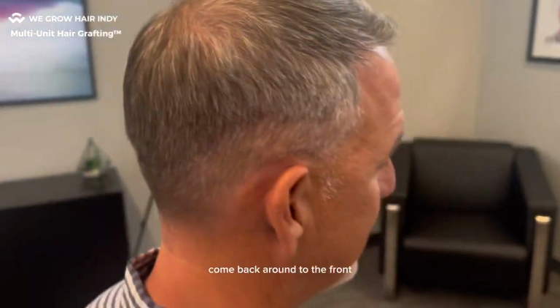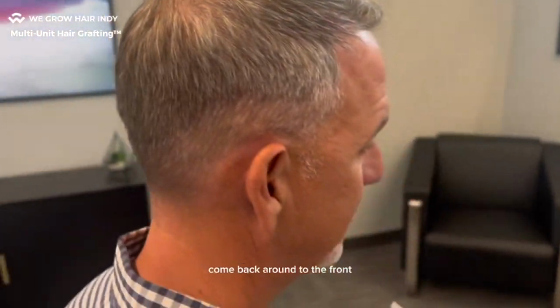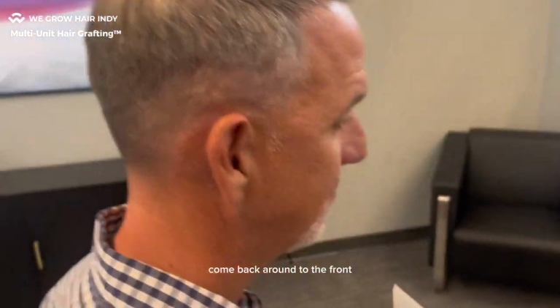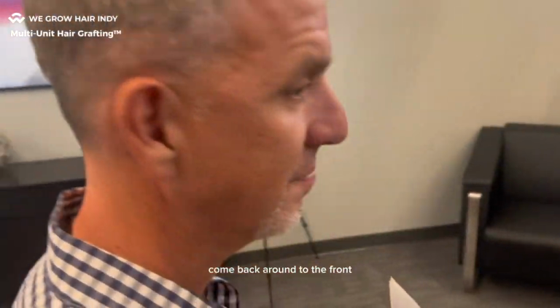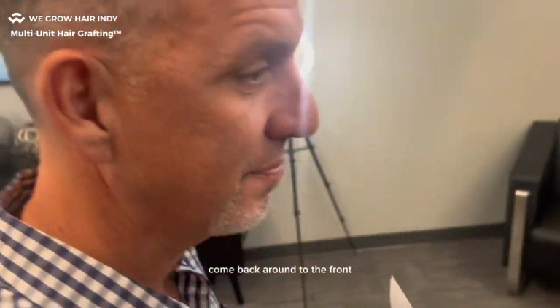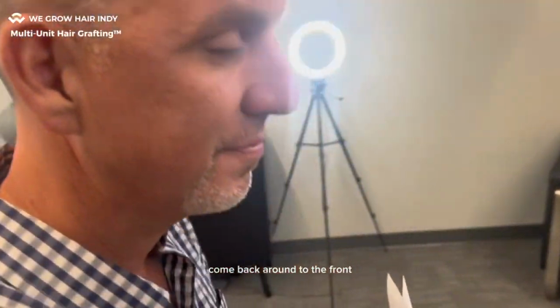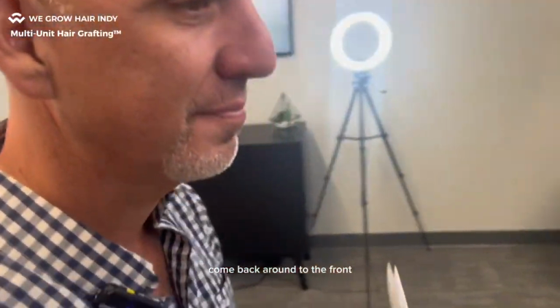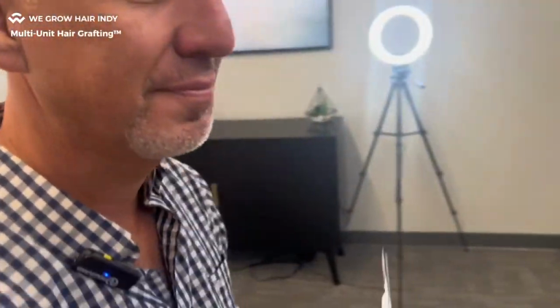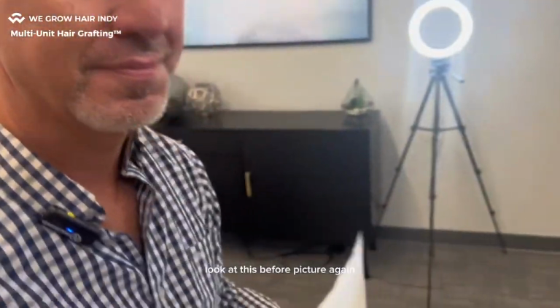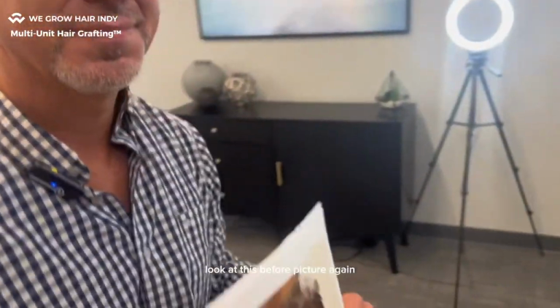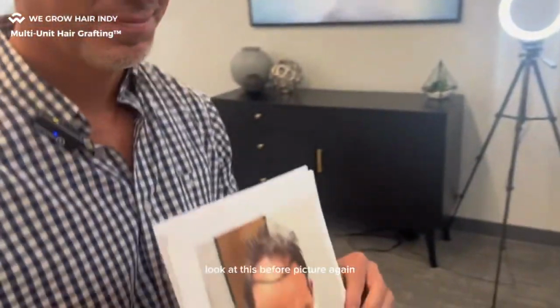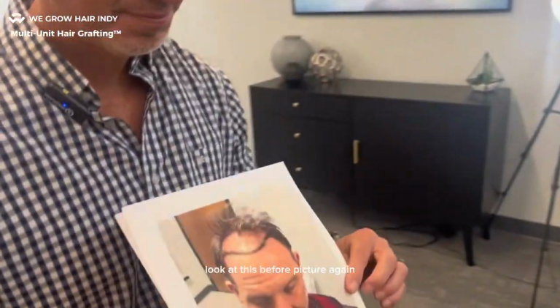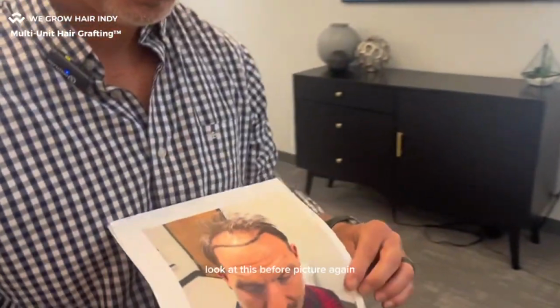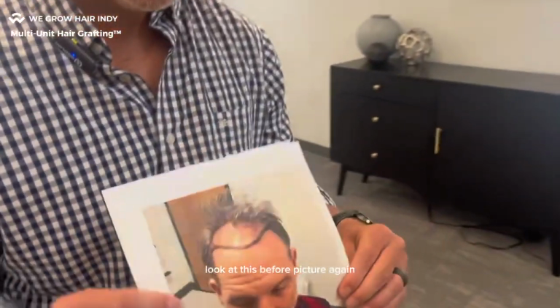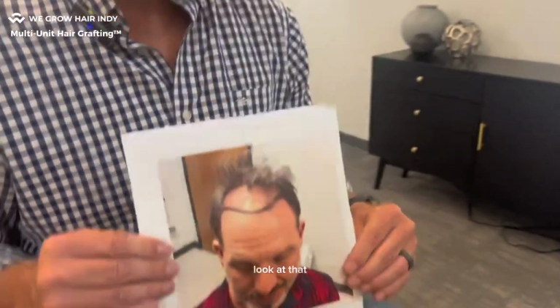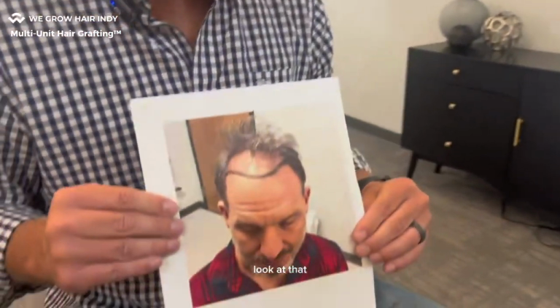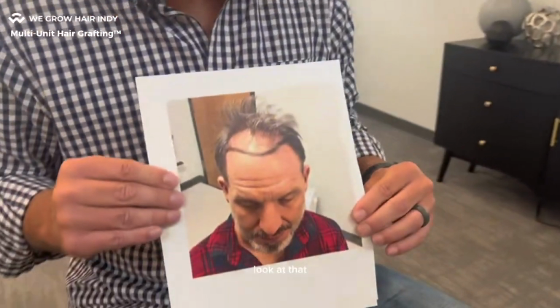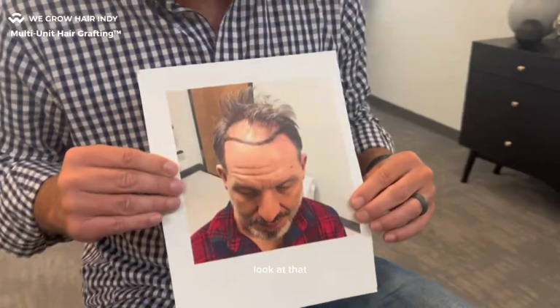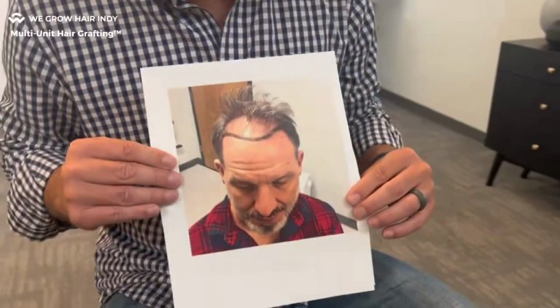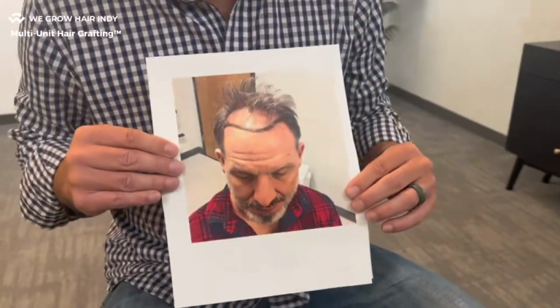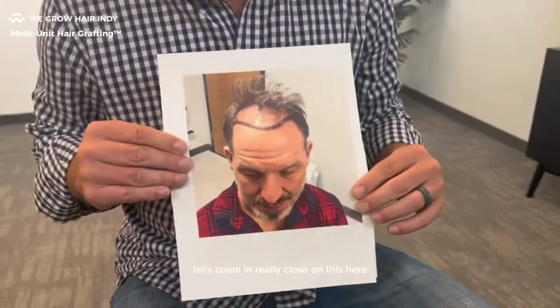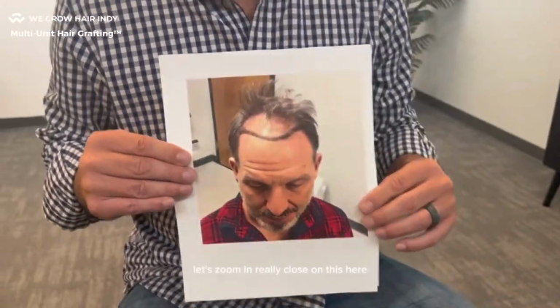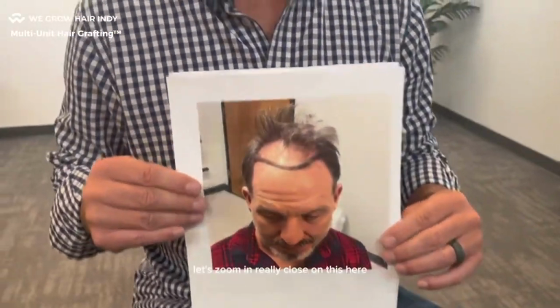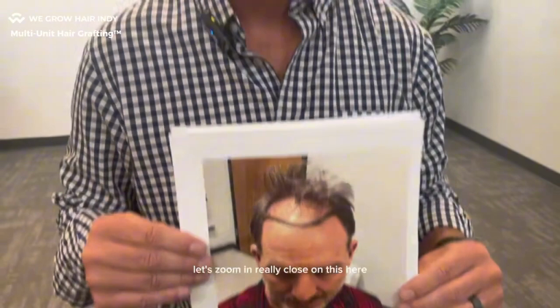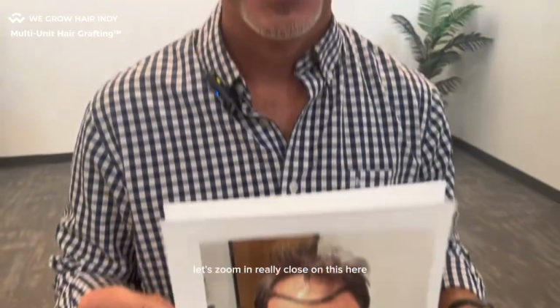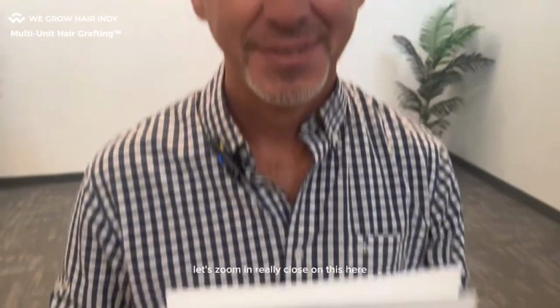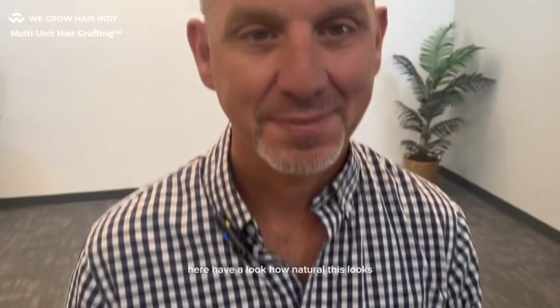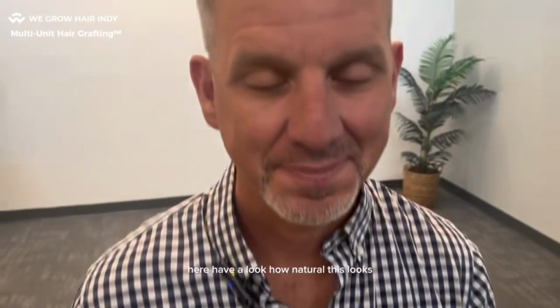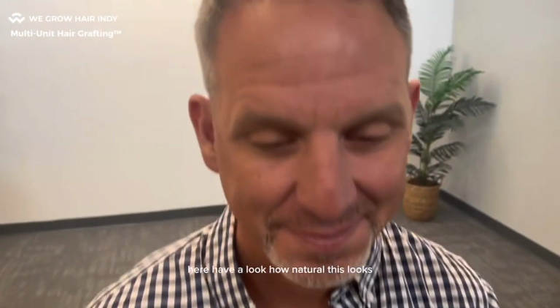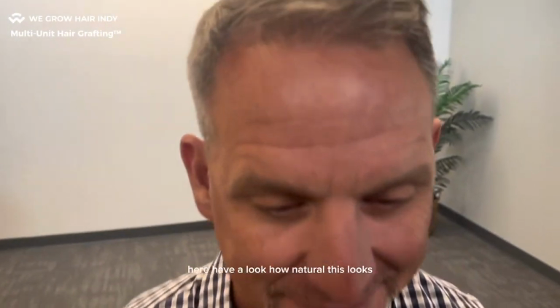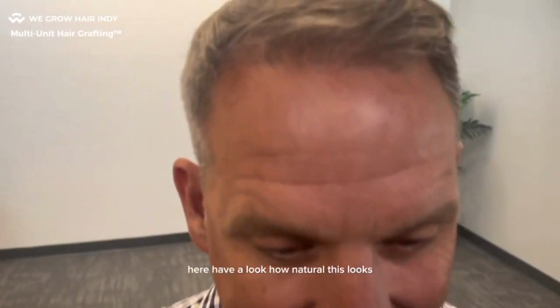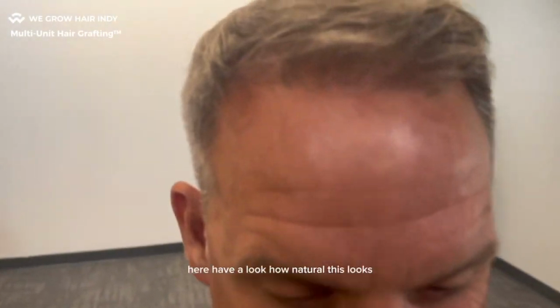Come back around to the front. Look at this before picture again. Let's zoom in really close on this hair here — have a look how natural this looks.